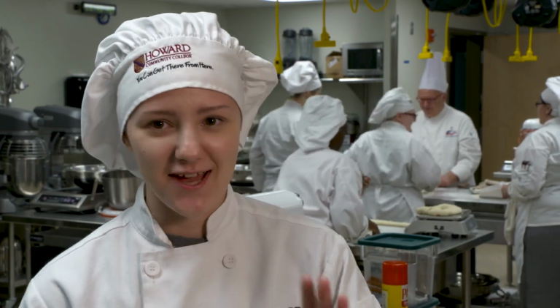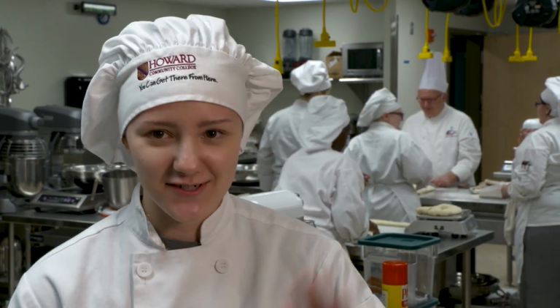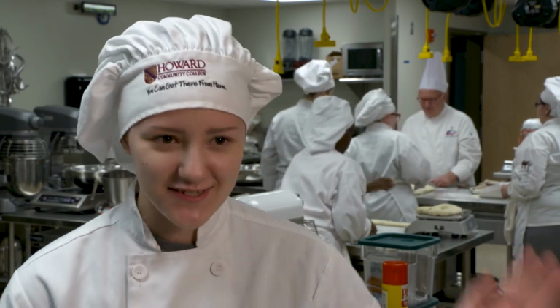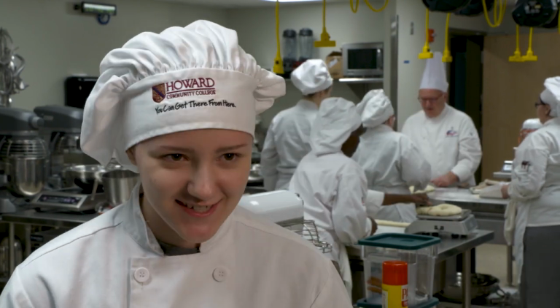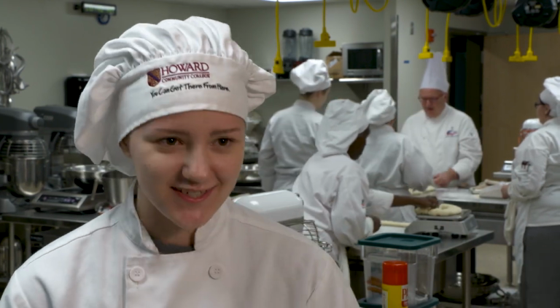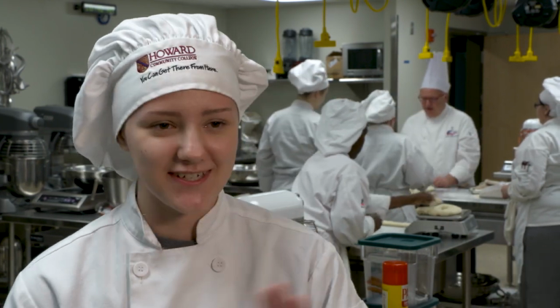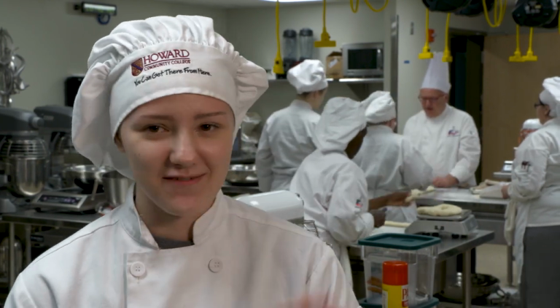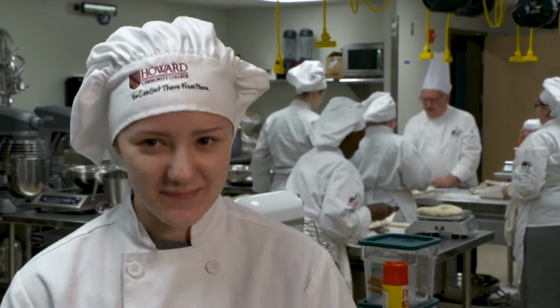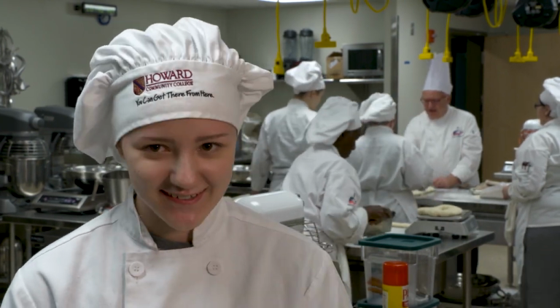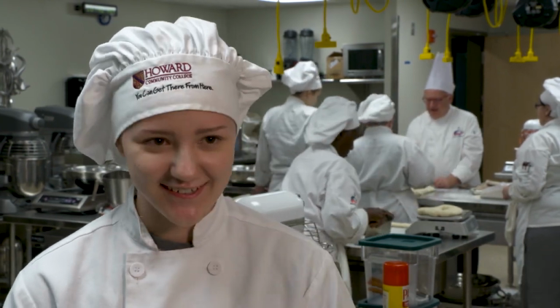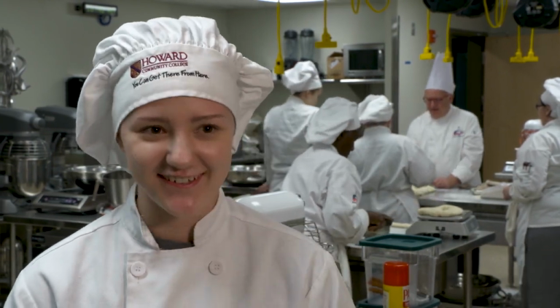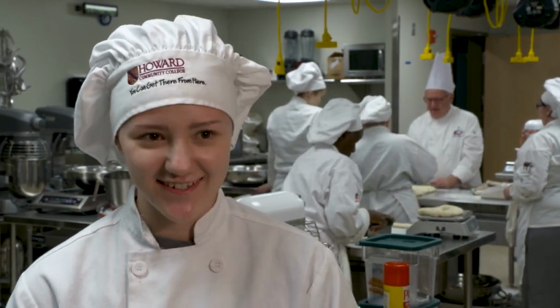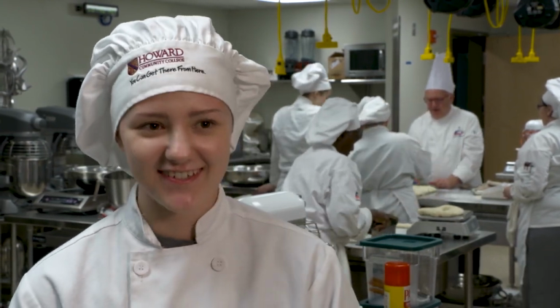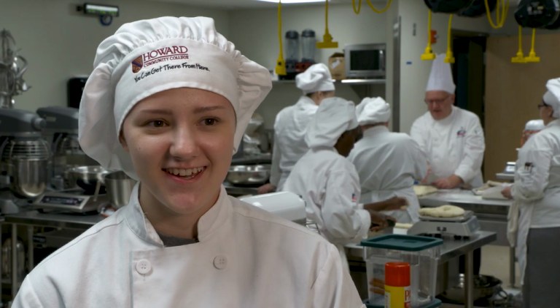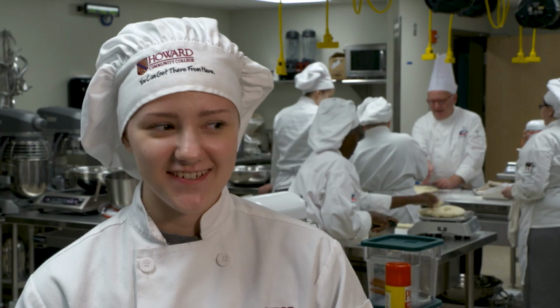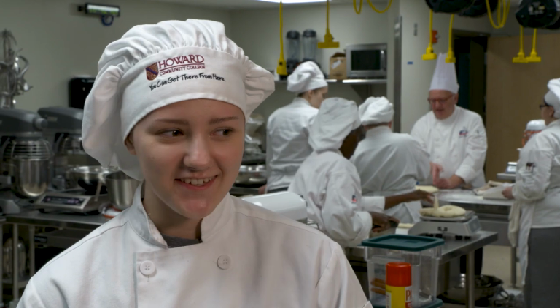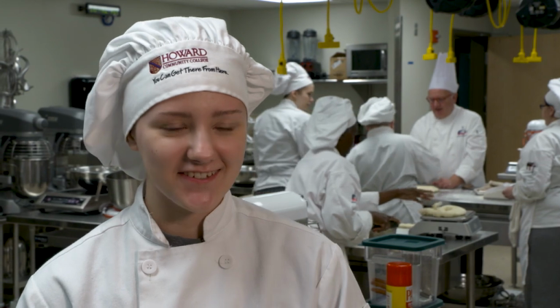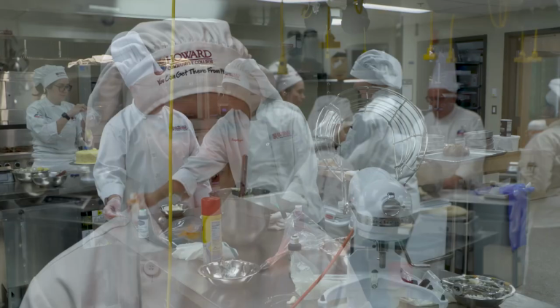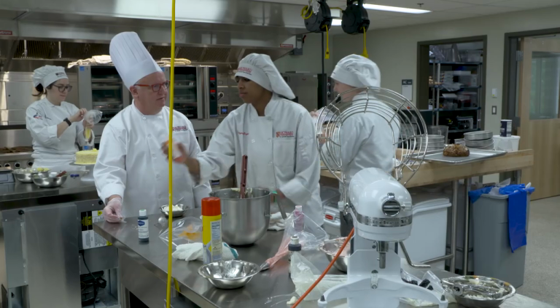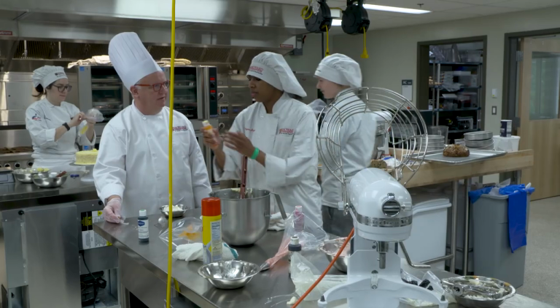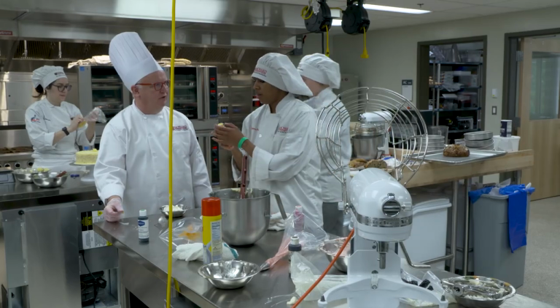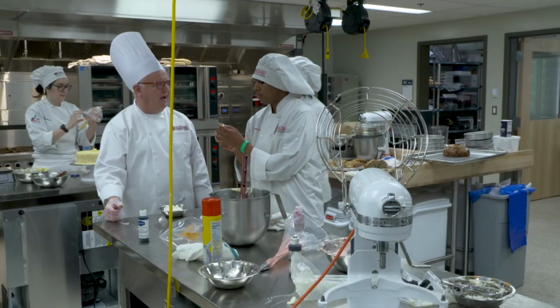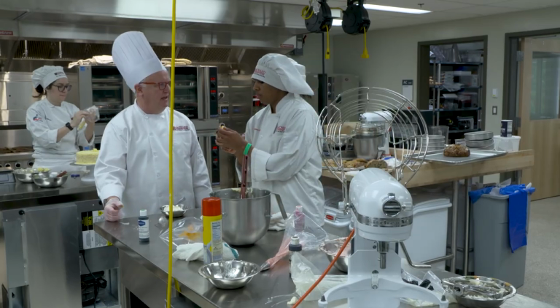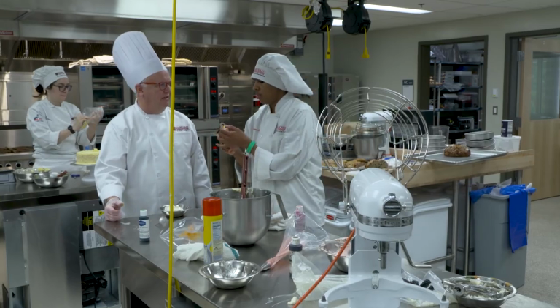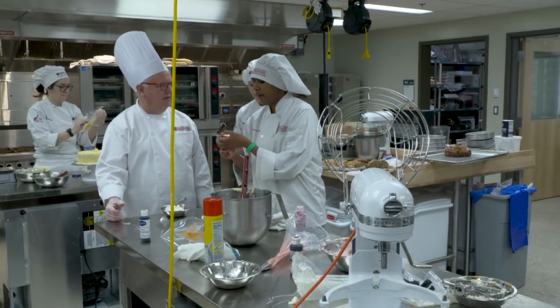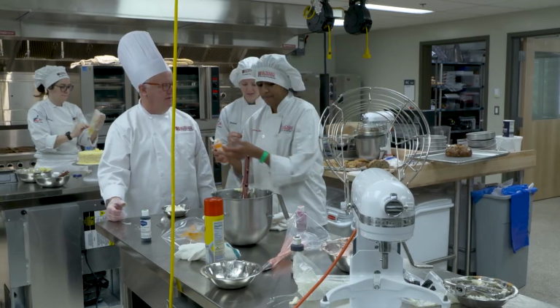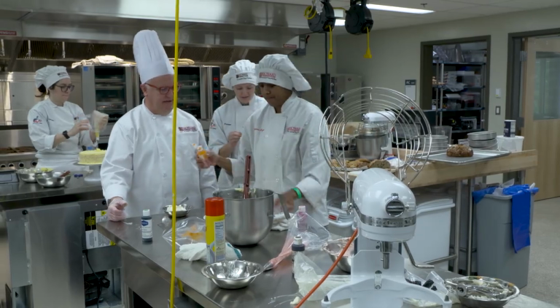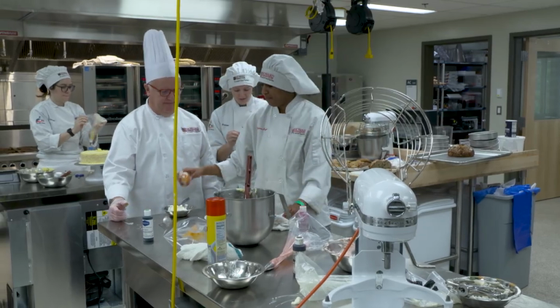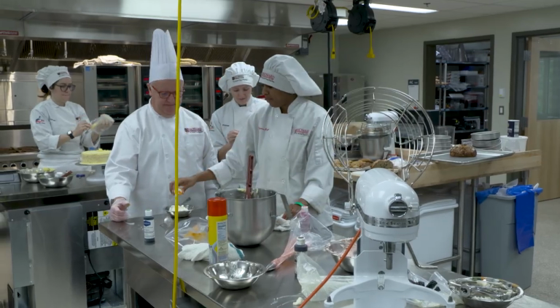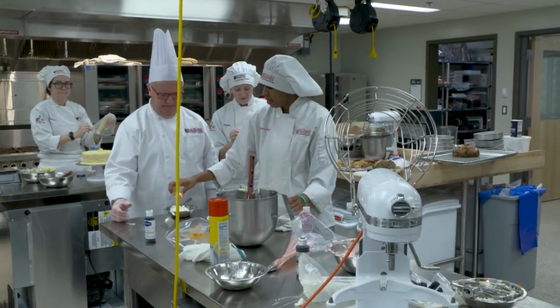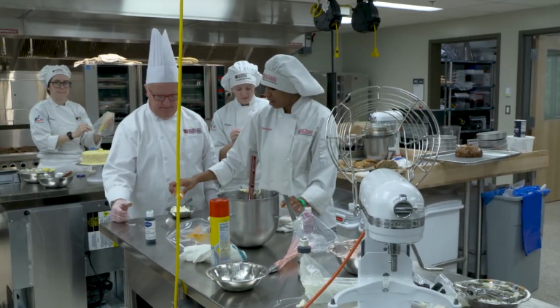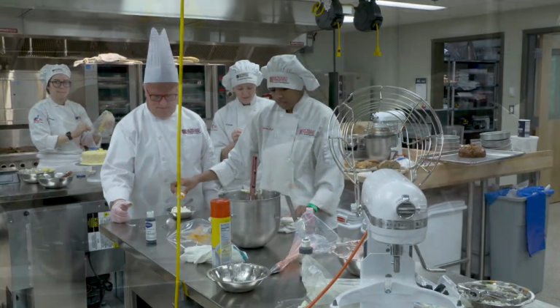I like that here we each have our own station, we each have our own mixer, so that's nice. I can just get going and I'm just one track of mind.